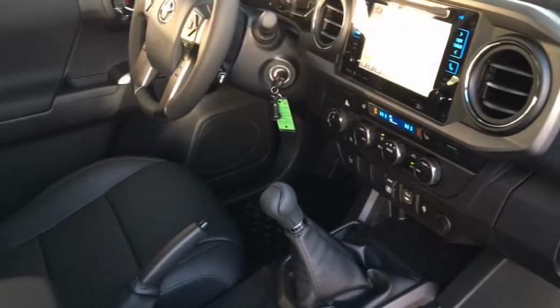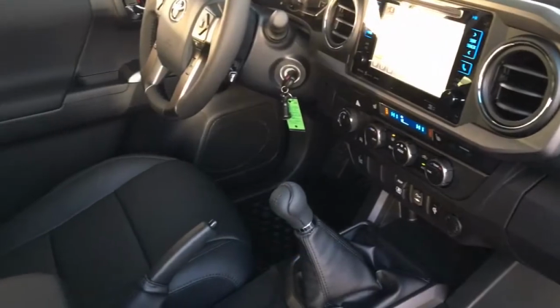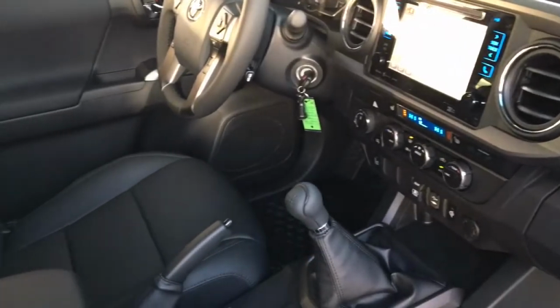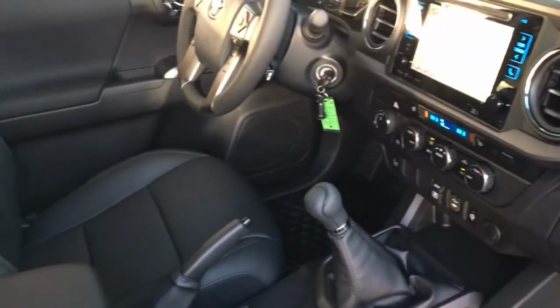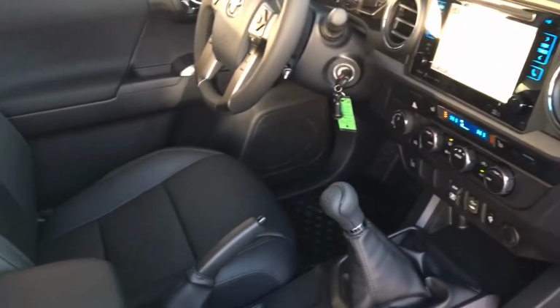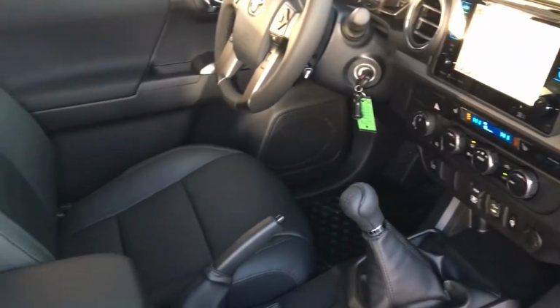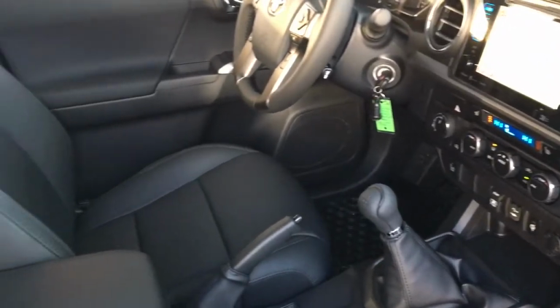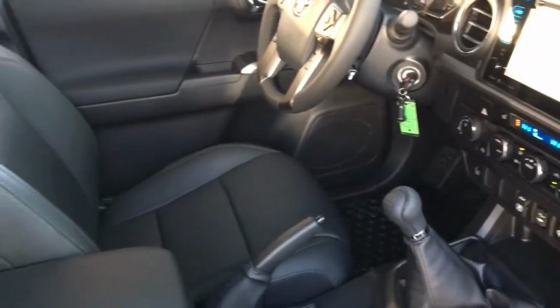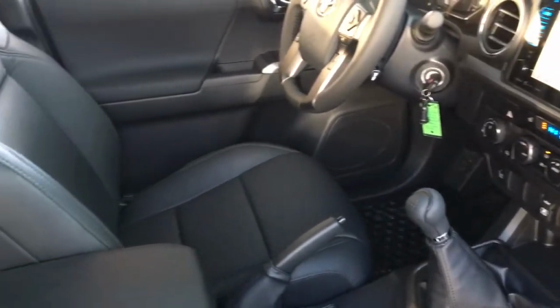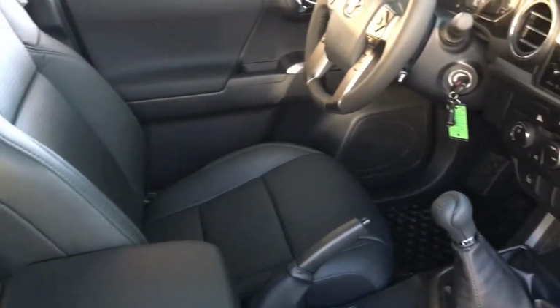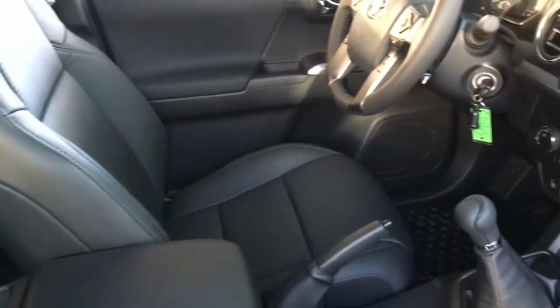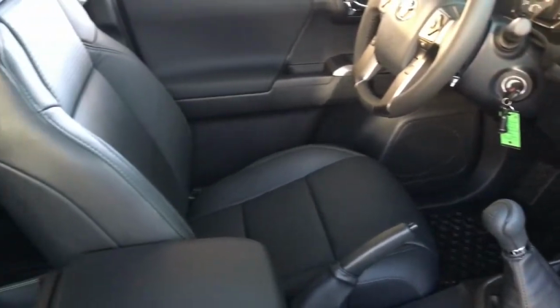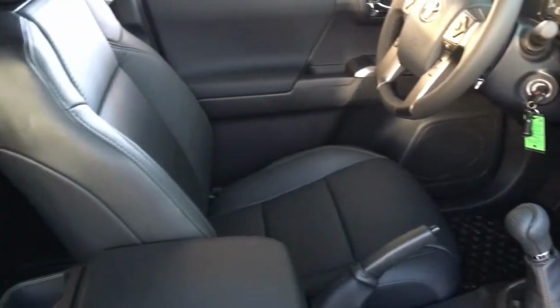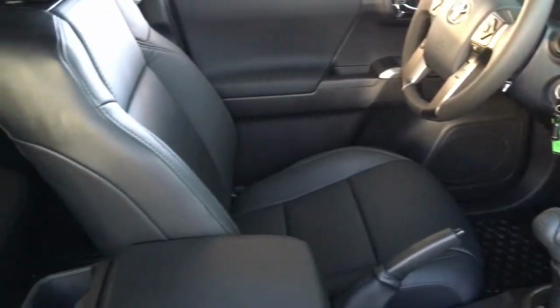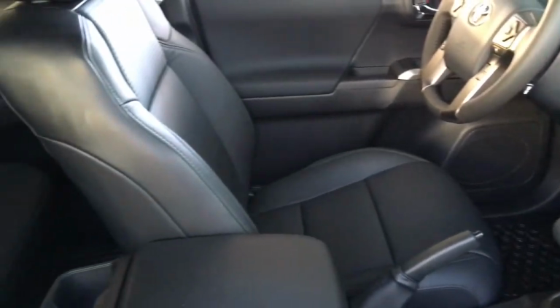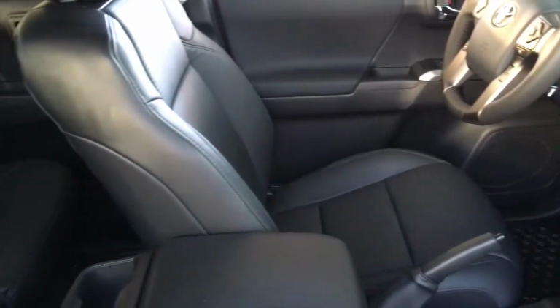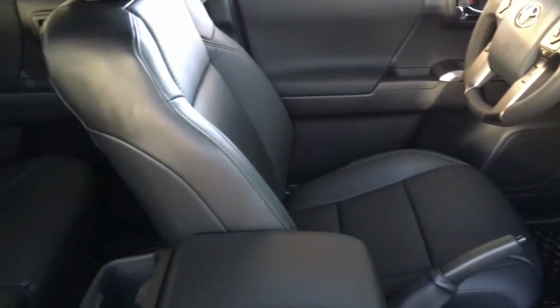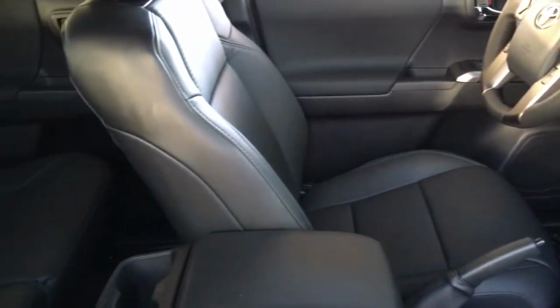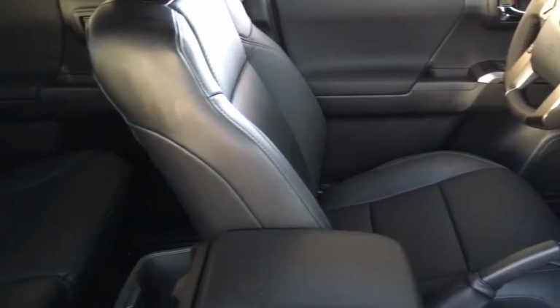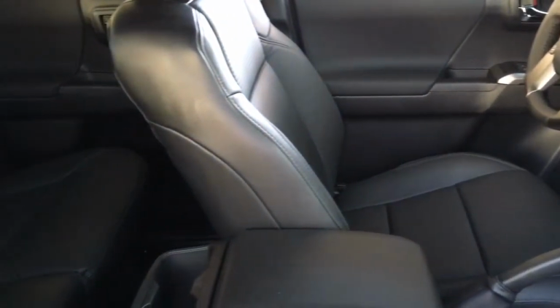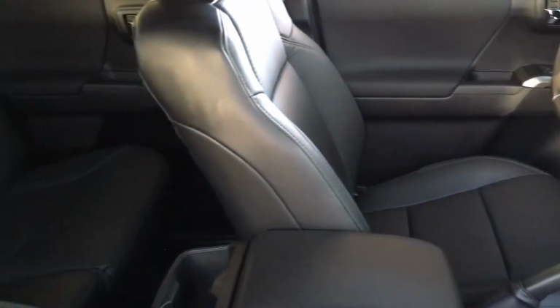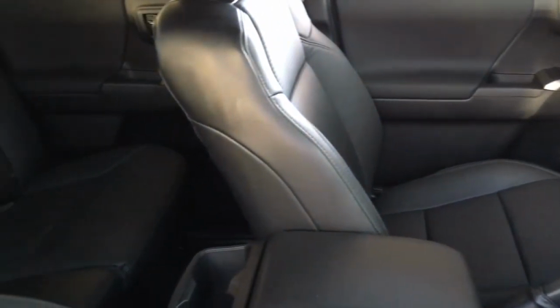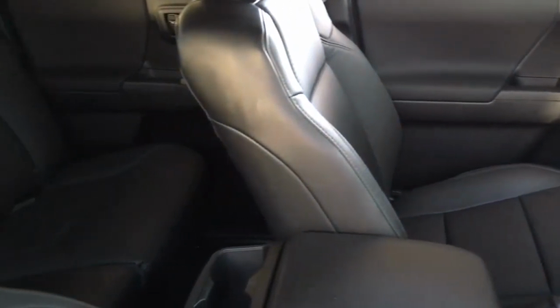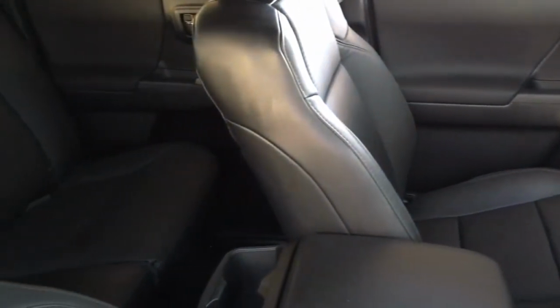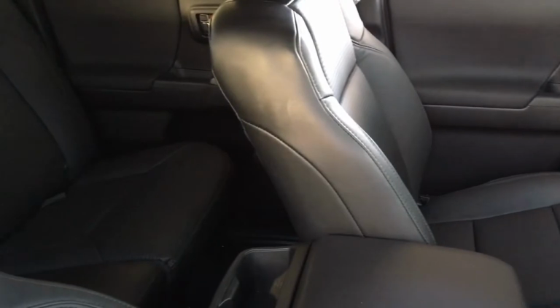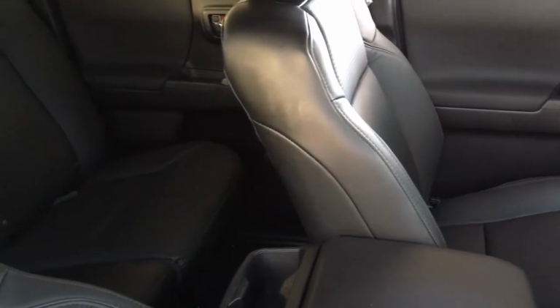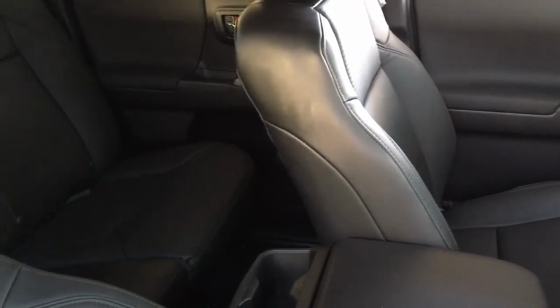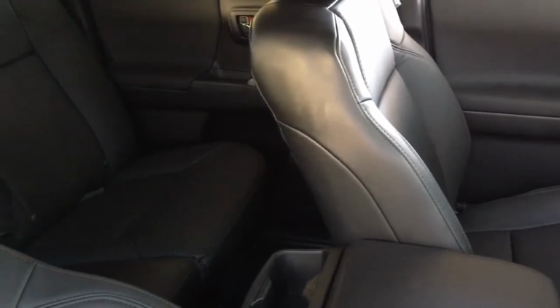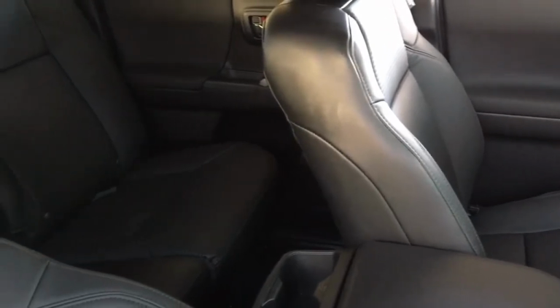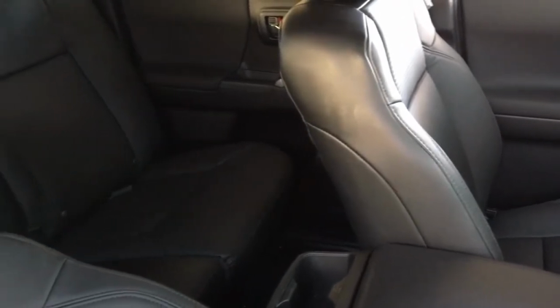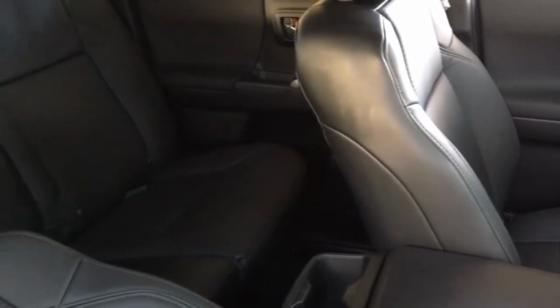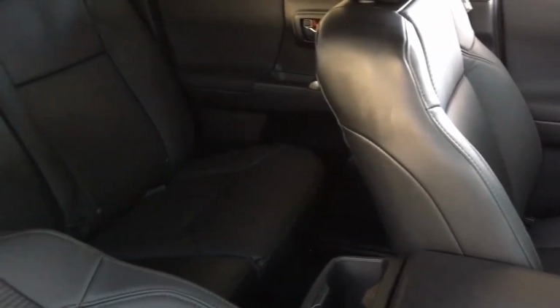Road trips are a breeze with contoured bucket seats and the double cab offers easy access and plenty of room in the back for passengers and gear.